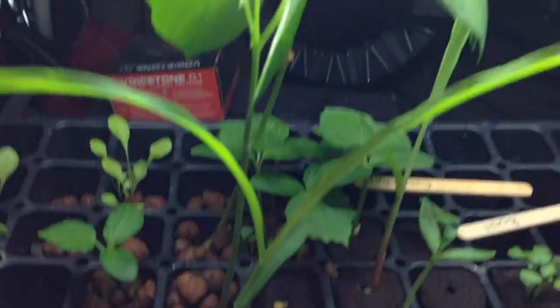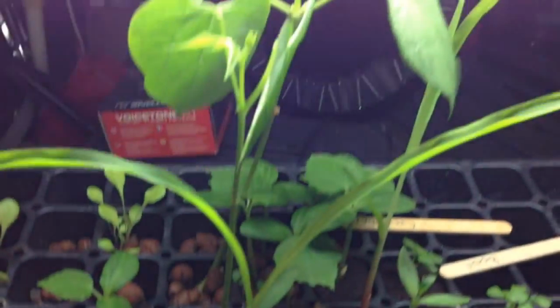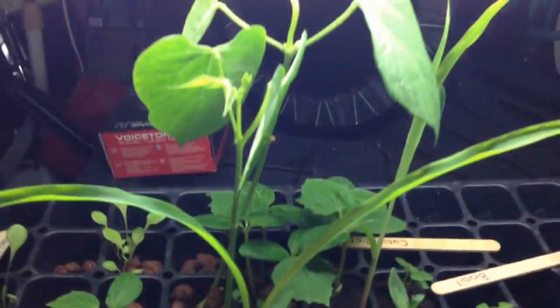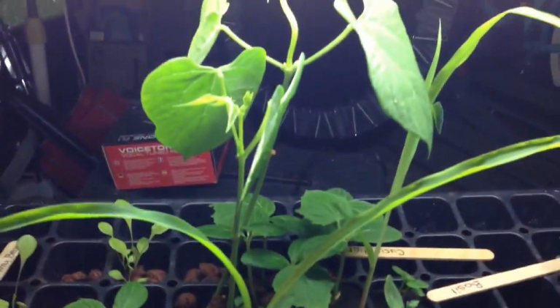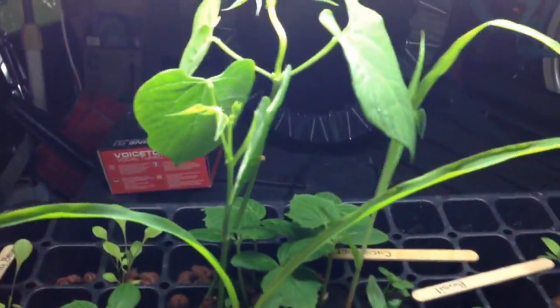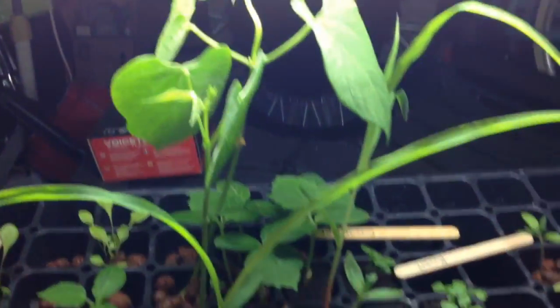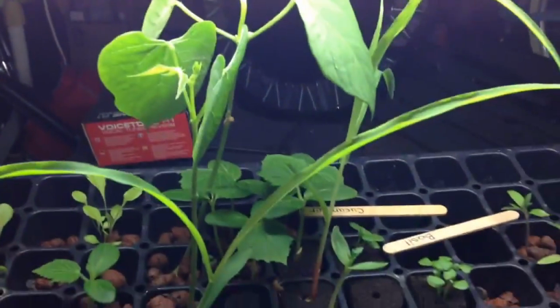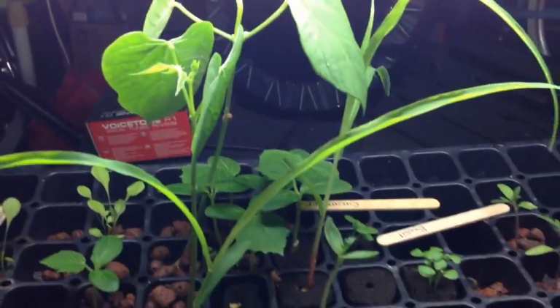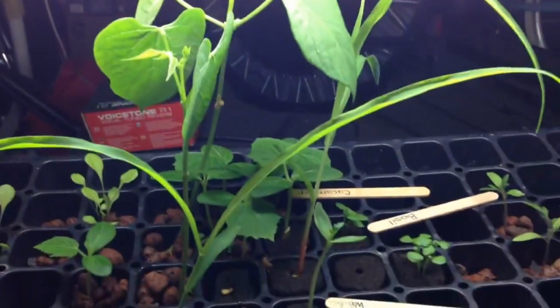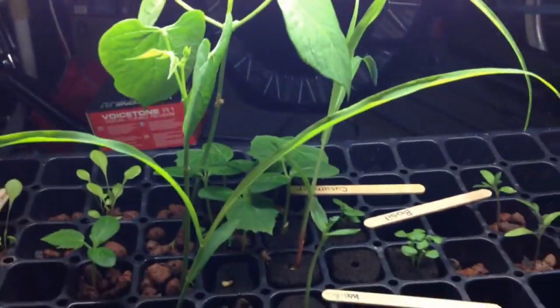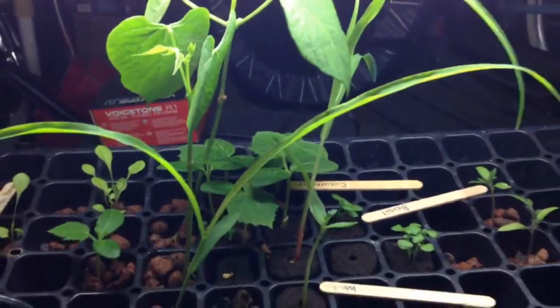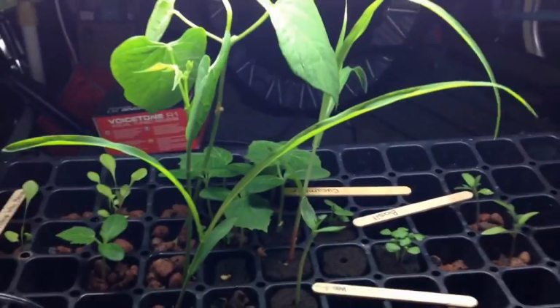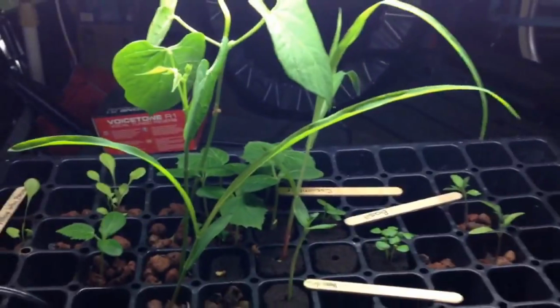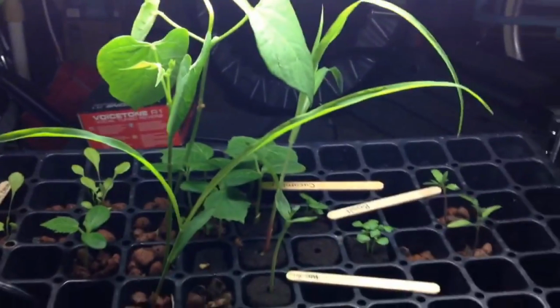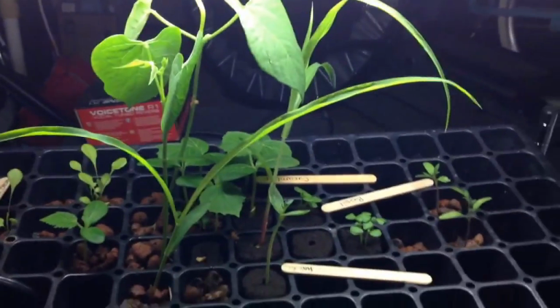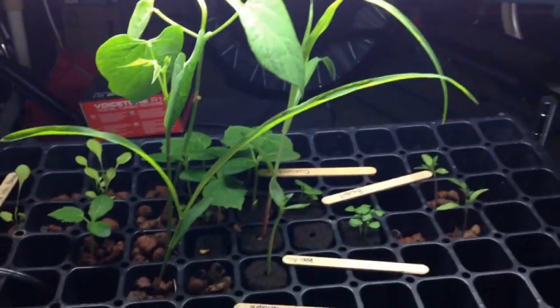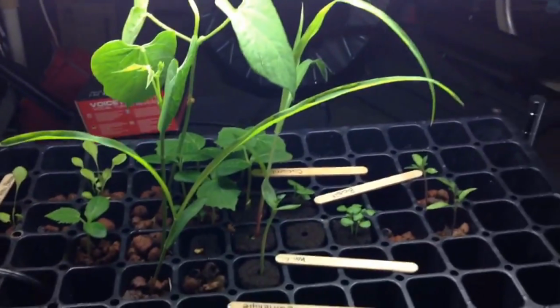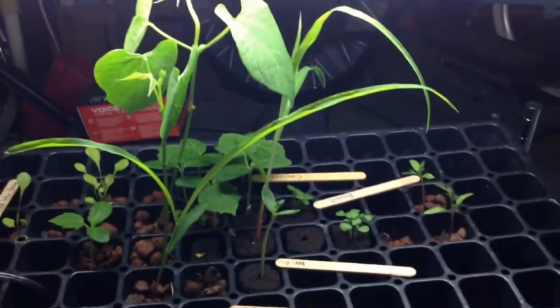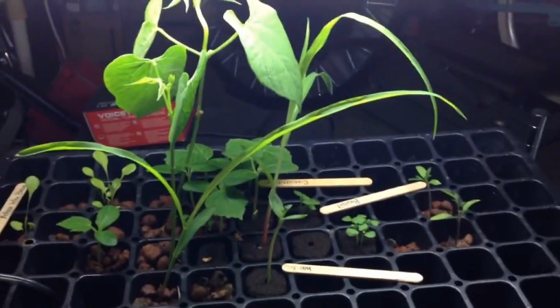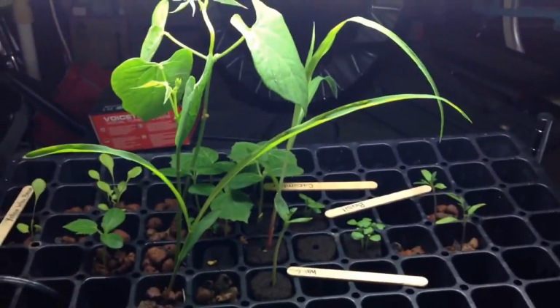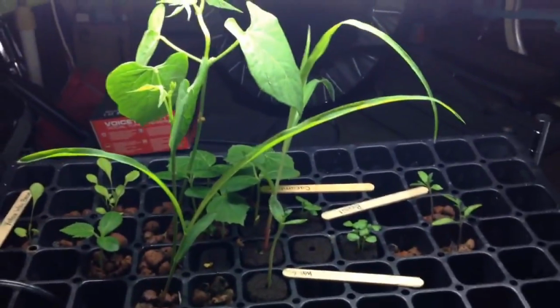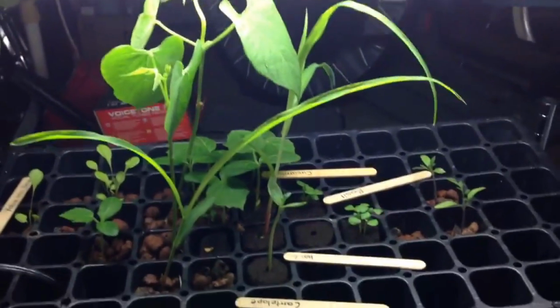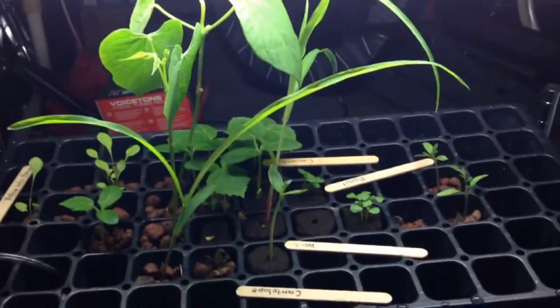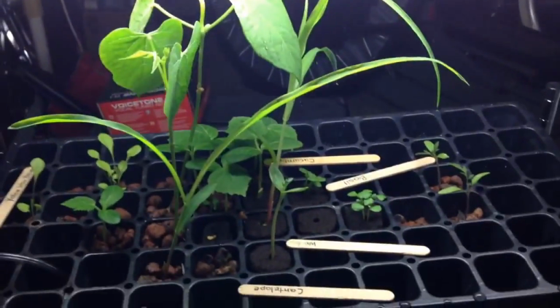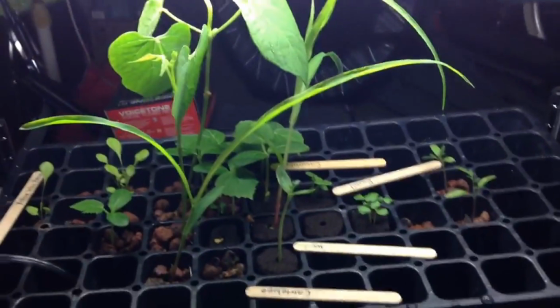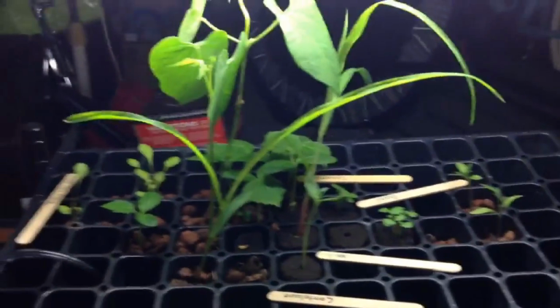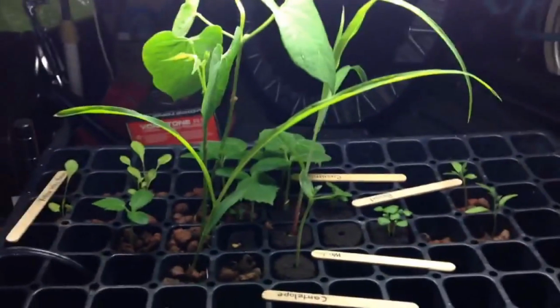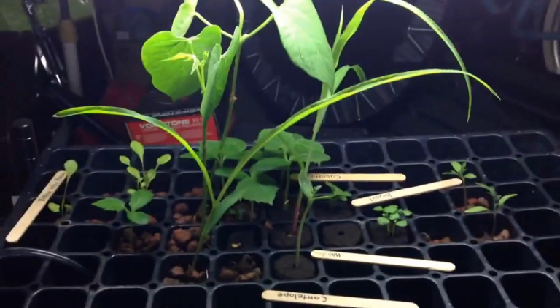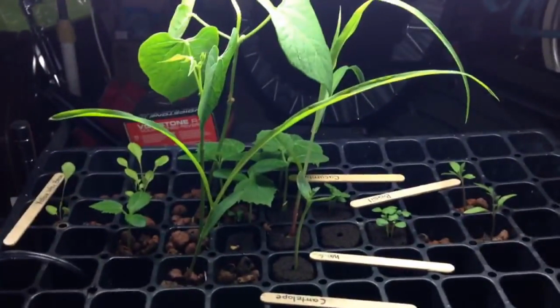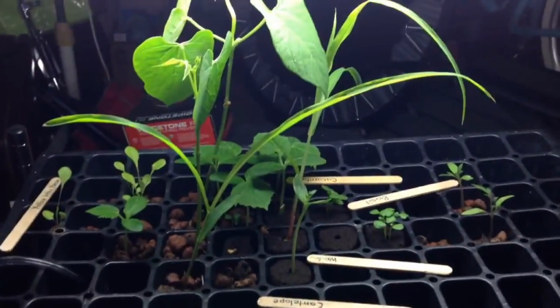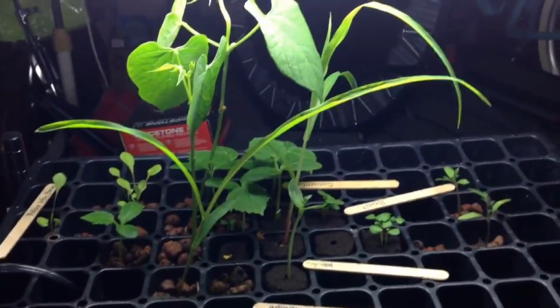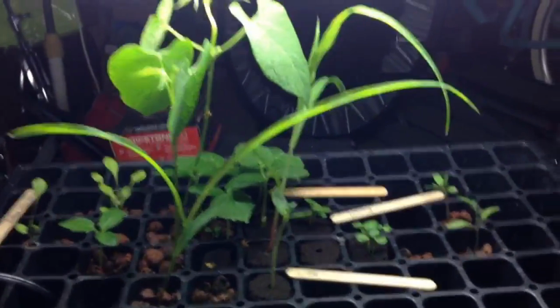So I'm going to go ahead and transplant these into the greenhouse. I'll take the corn and the beans with me. I'm going to let everything else develop.